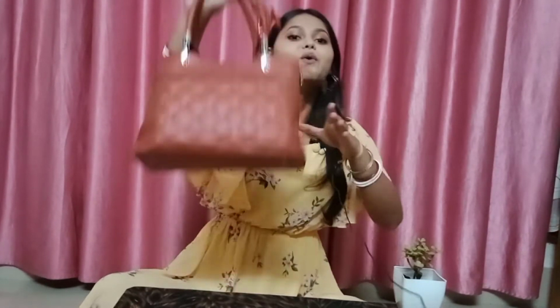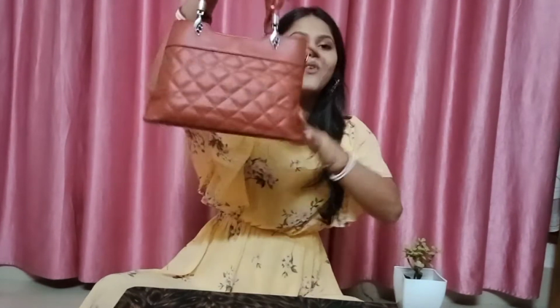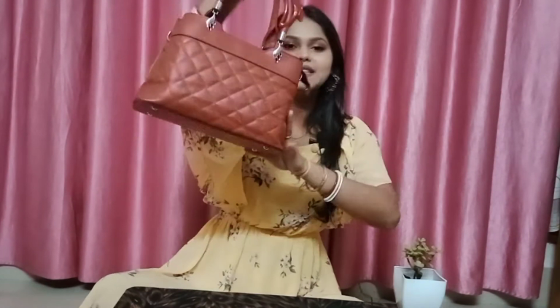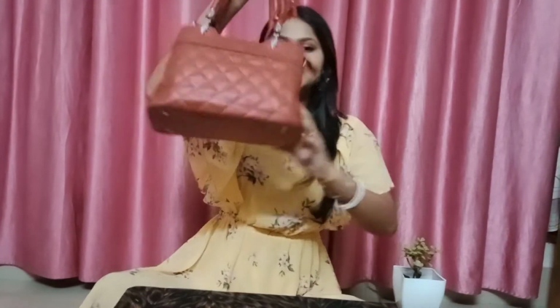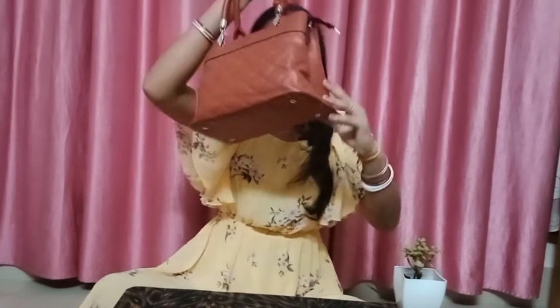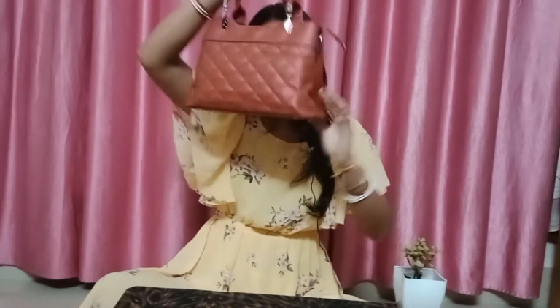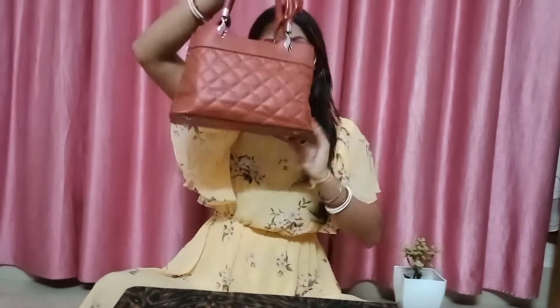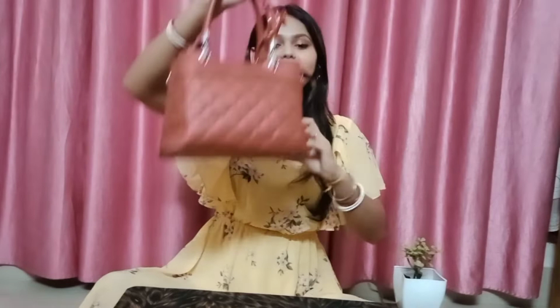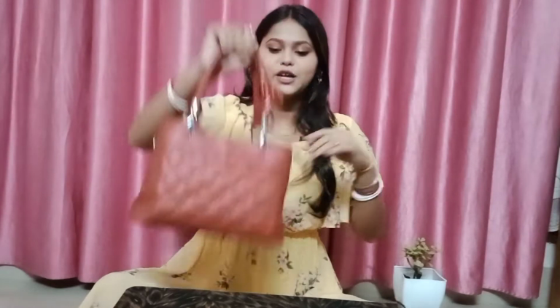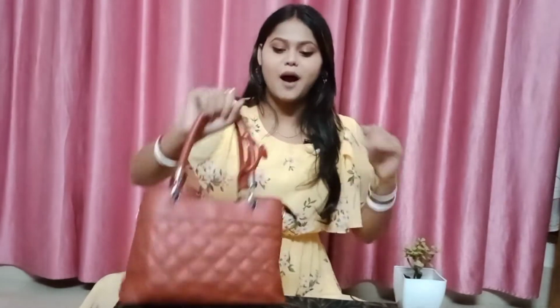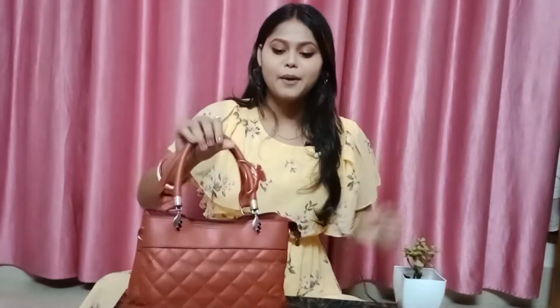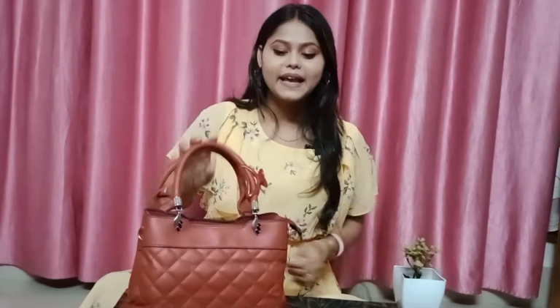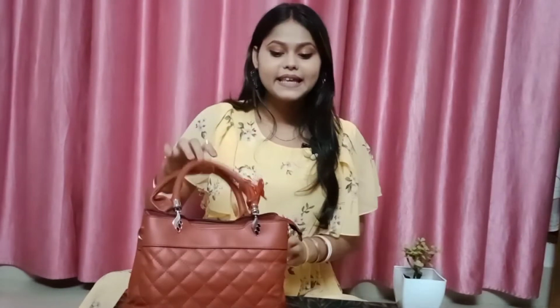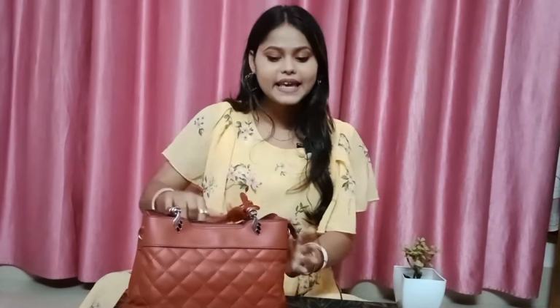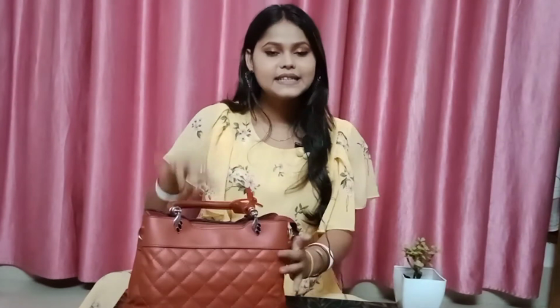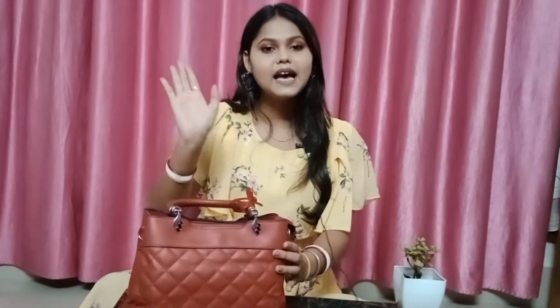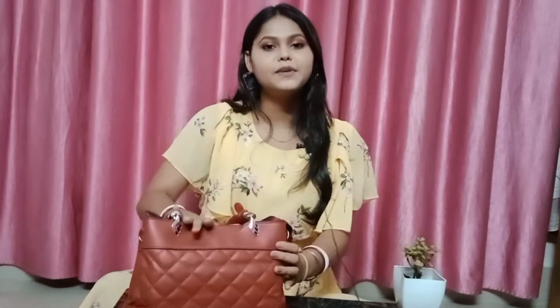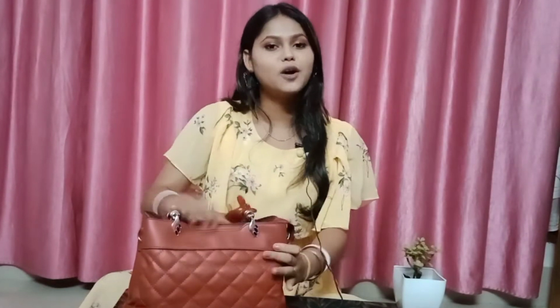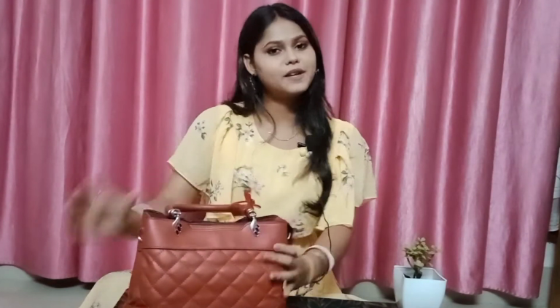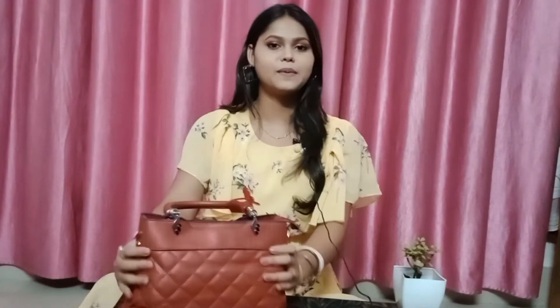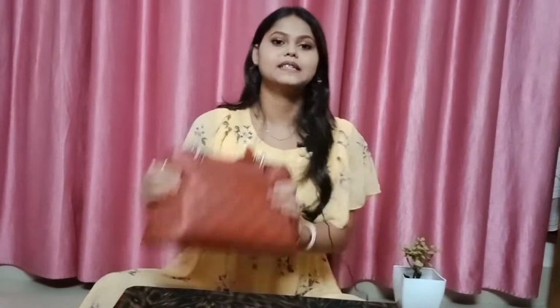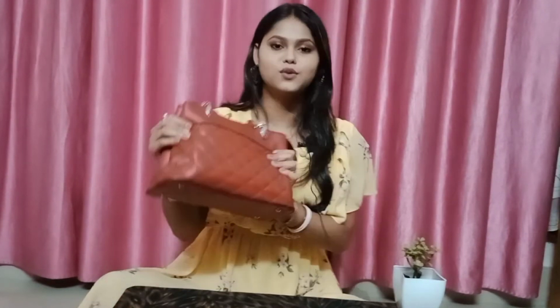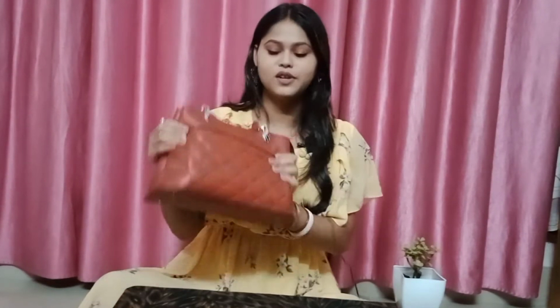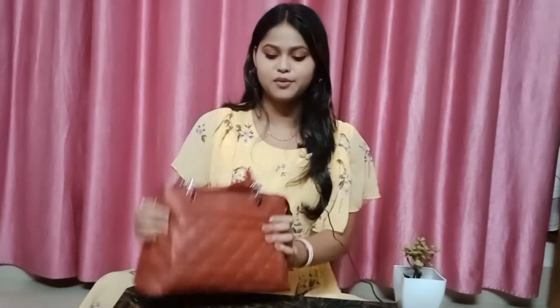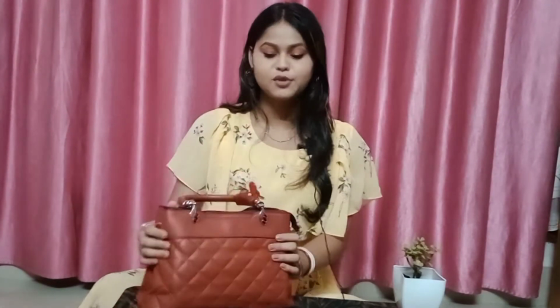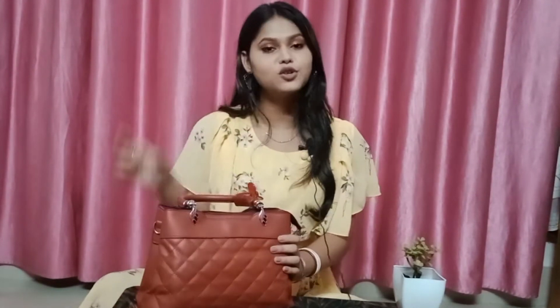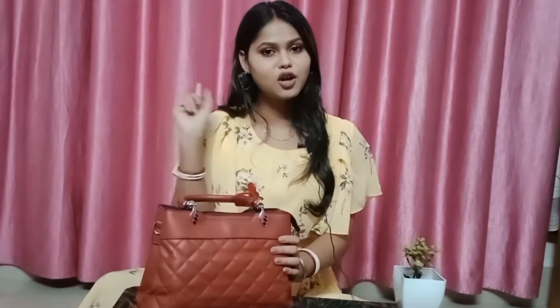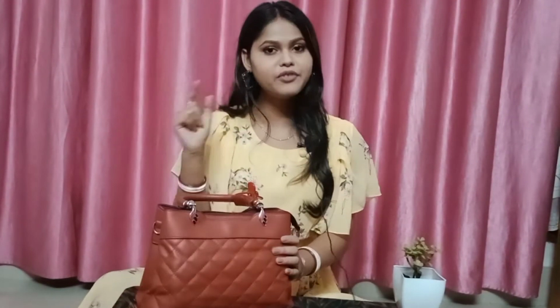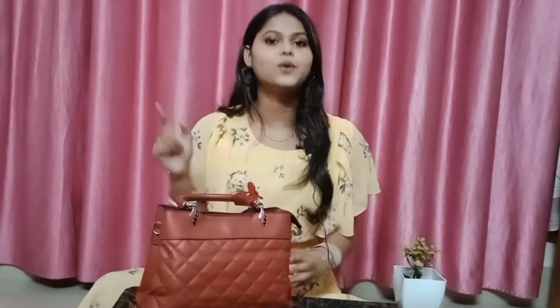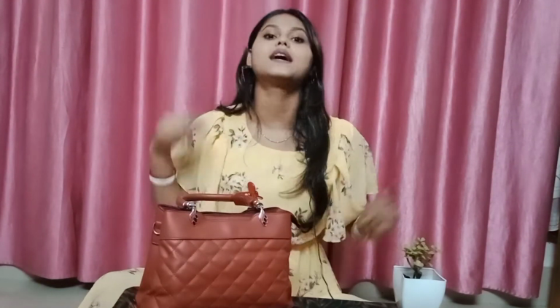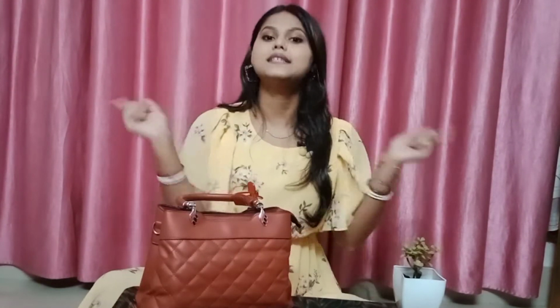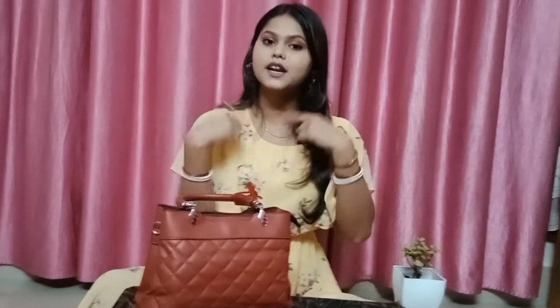What's in my bag? I'm going to go to my shop. Let's start the video.